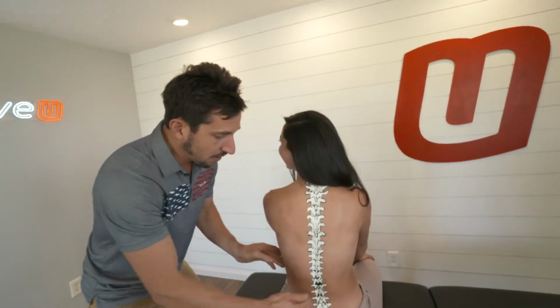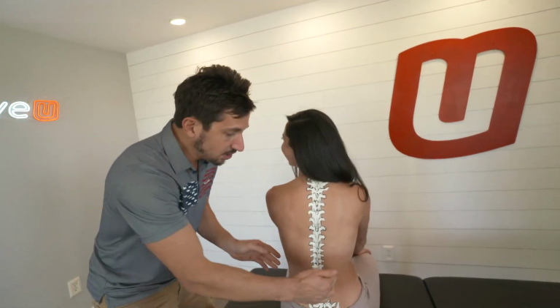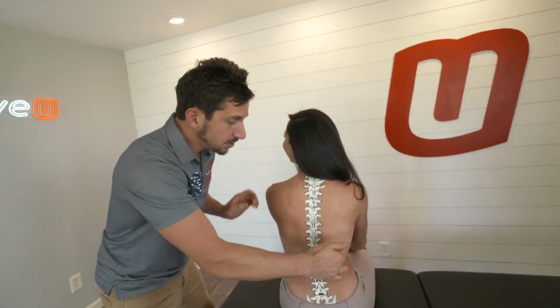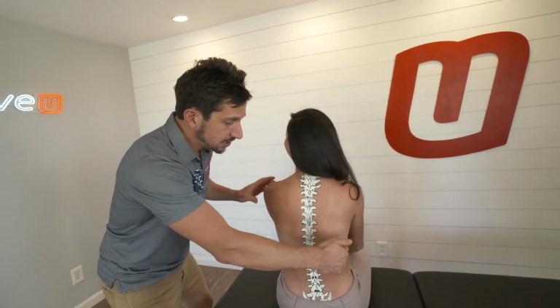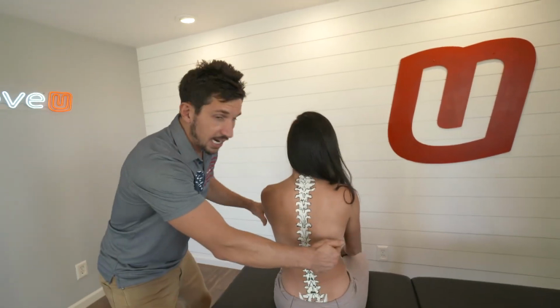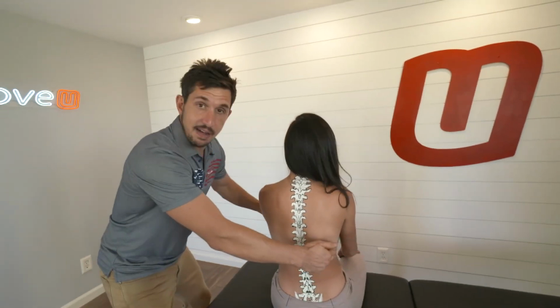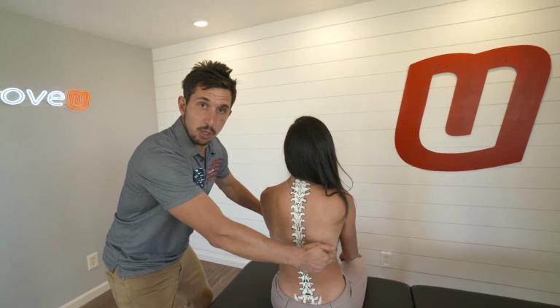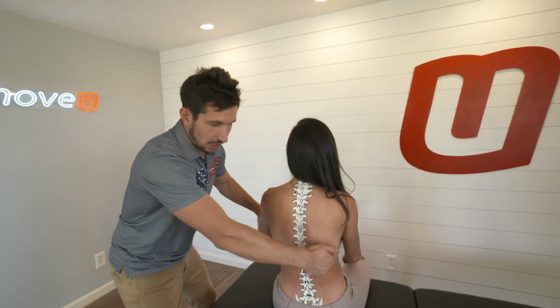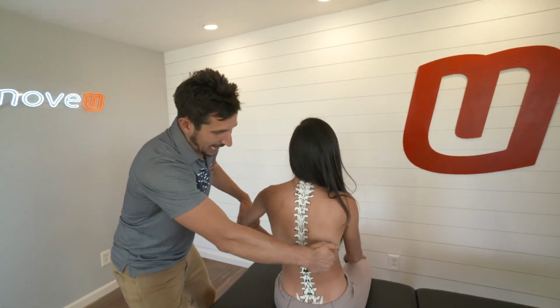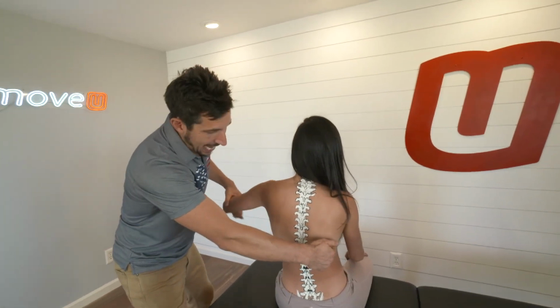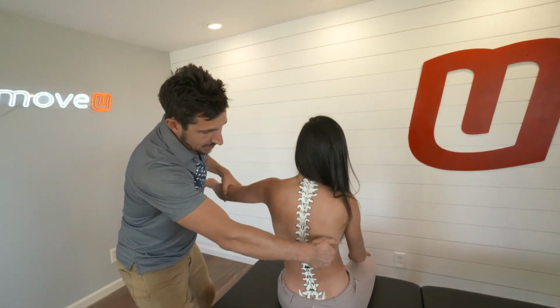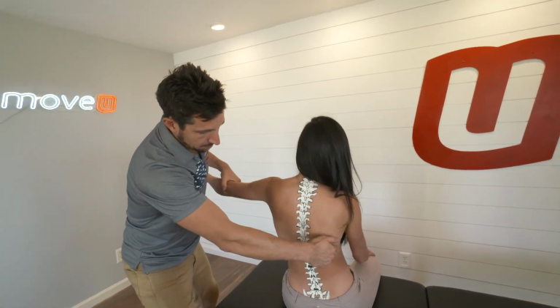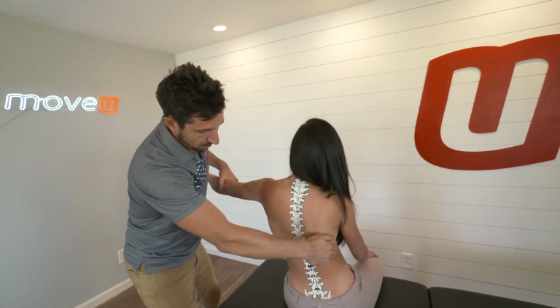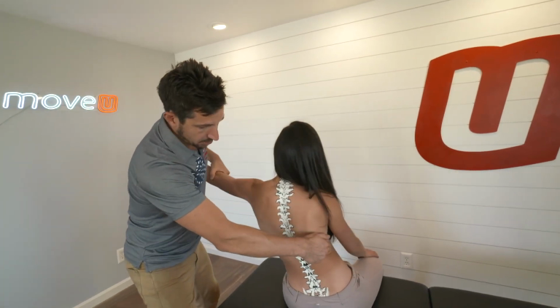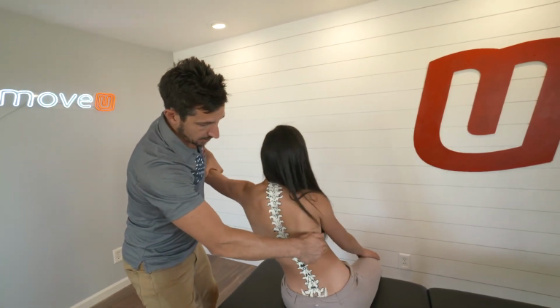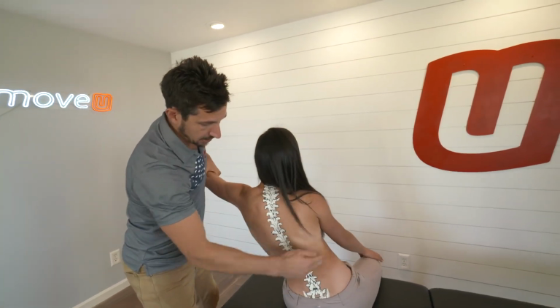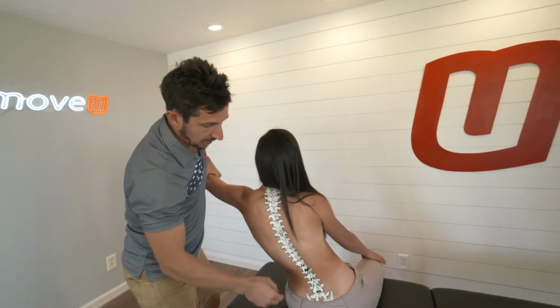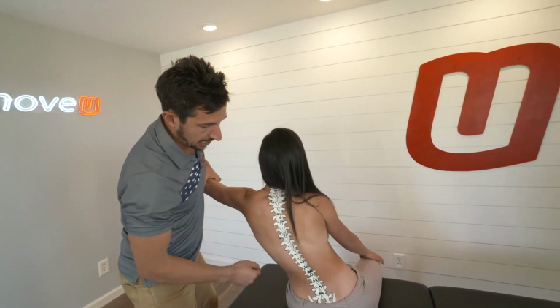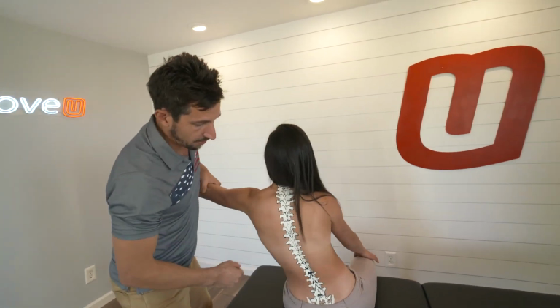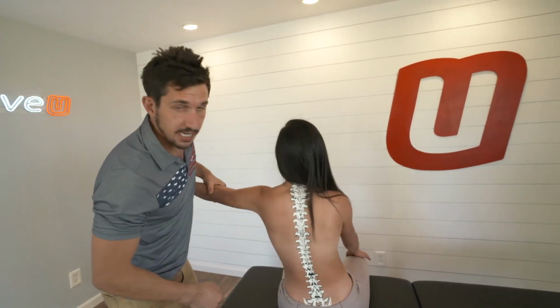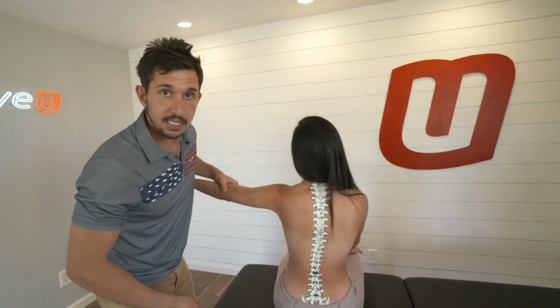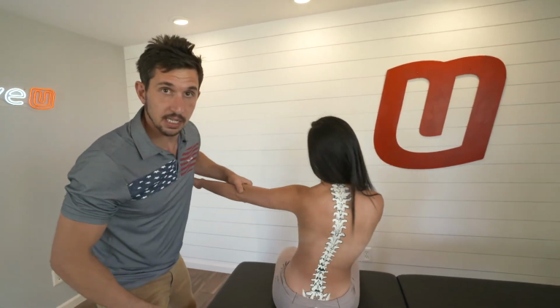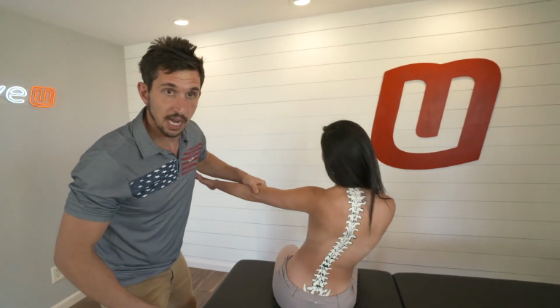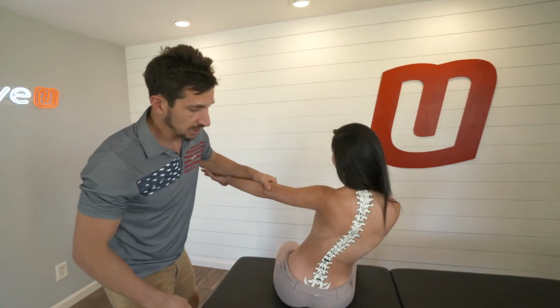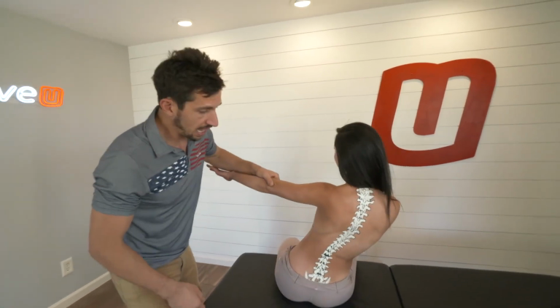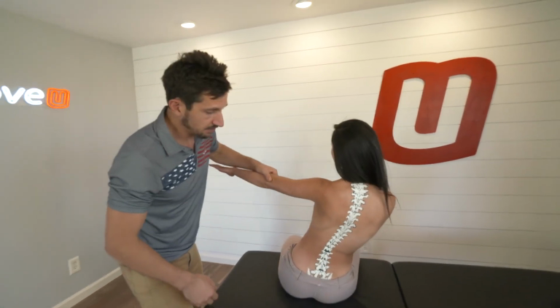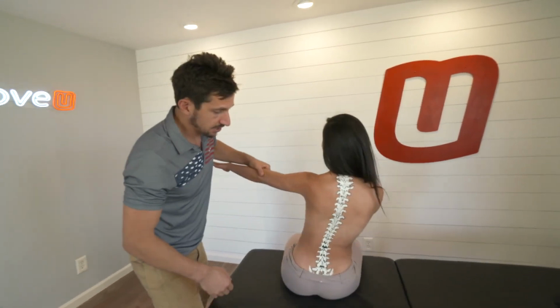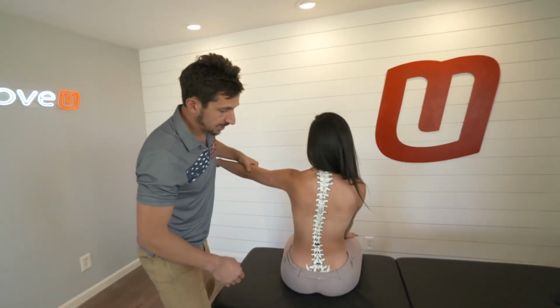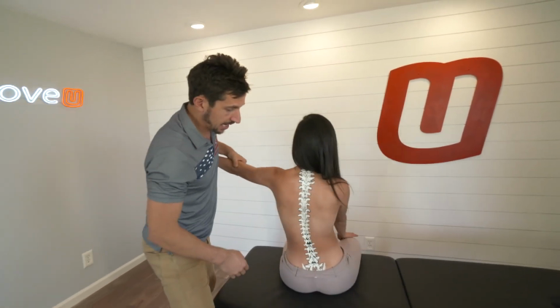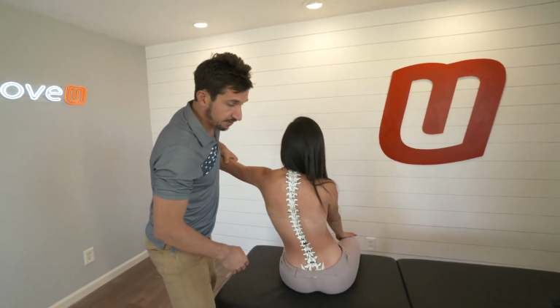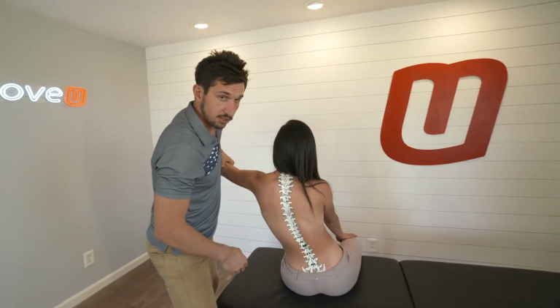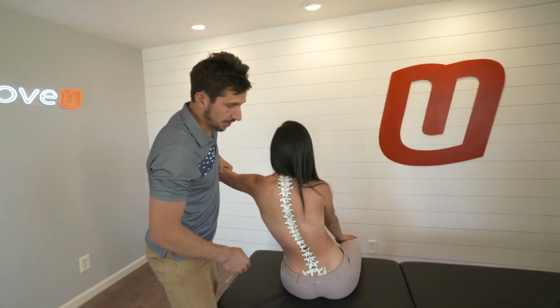It also is designed to have a little glide component to it — glide right and glide left, just like that. It feels good.